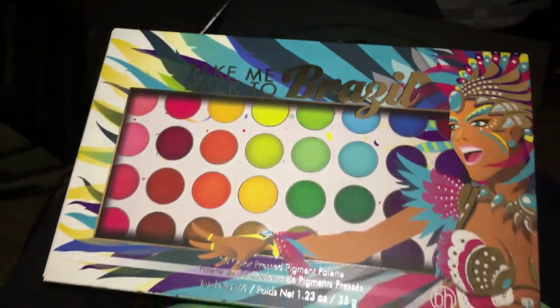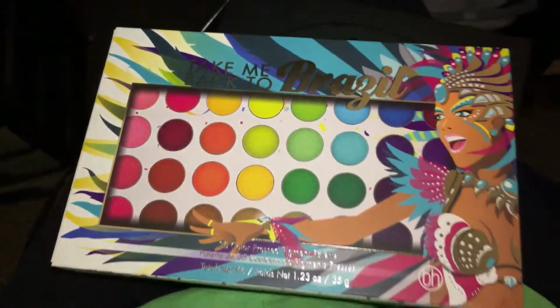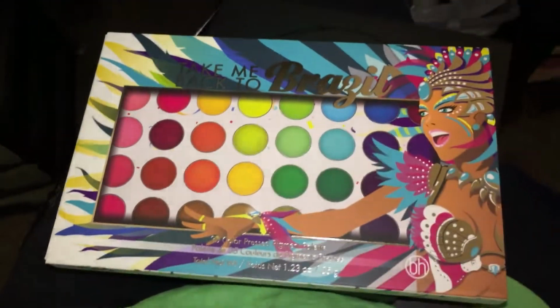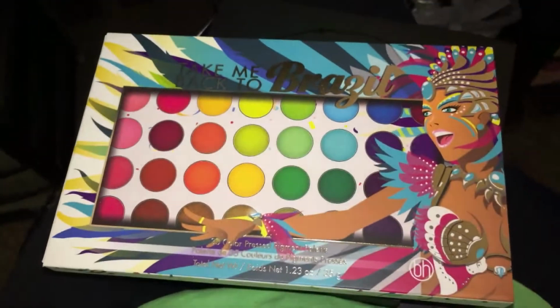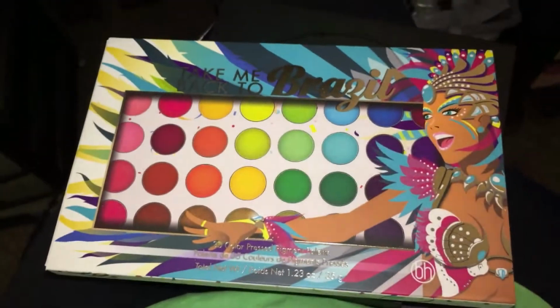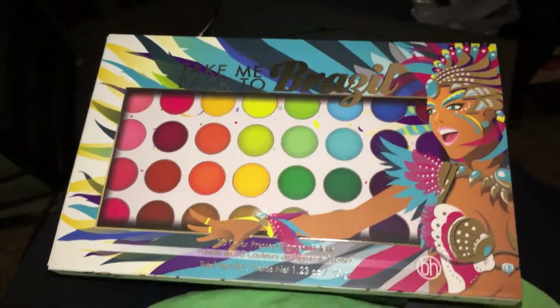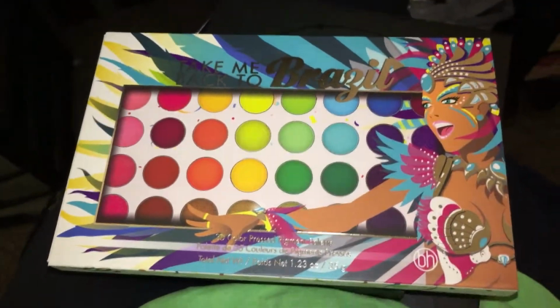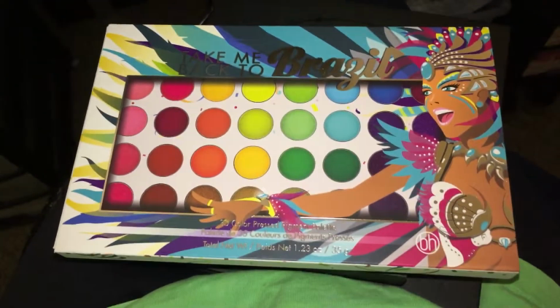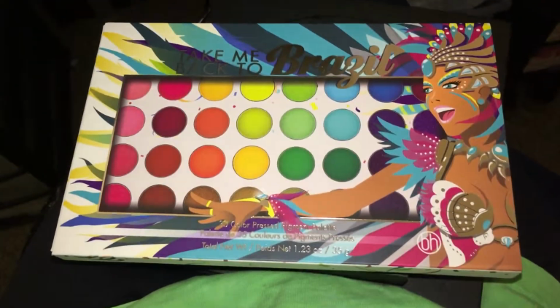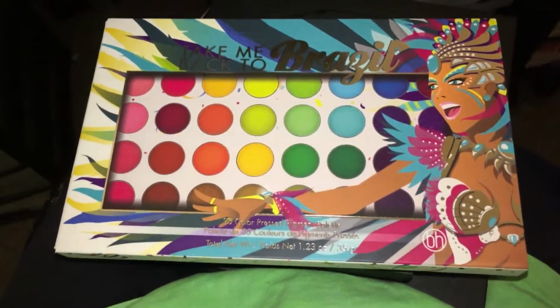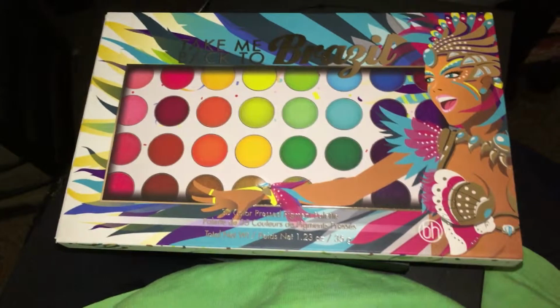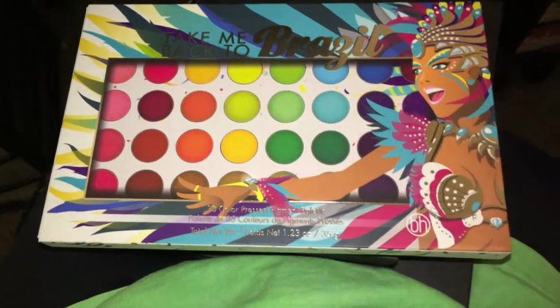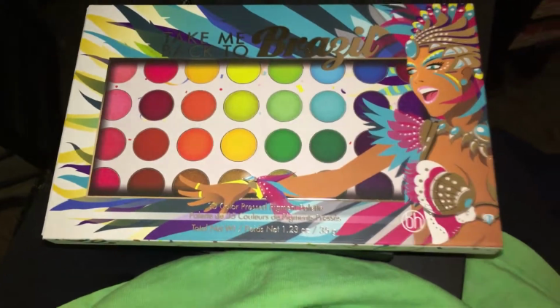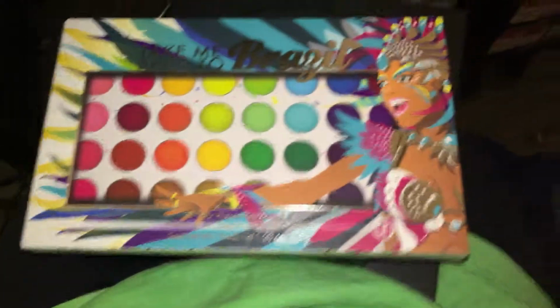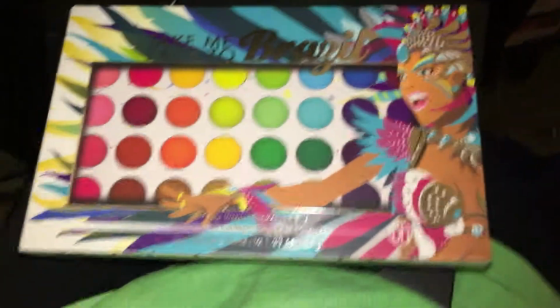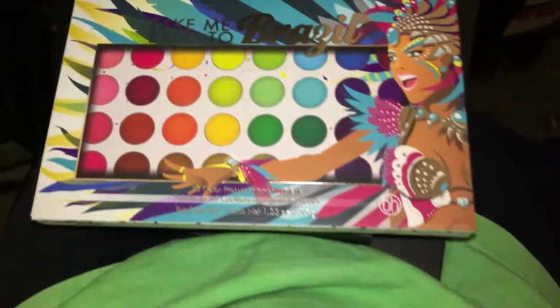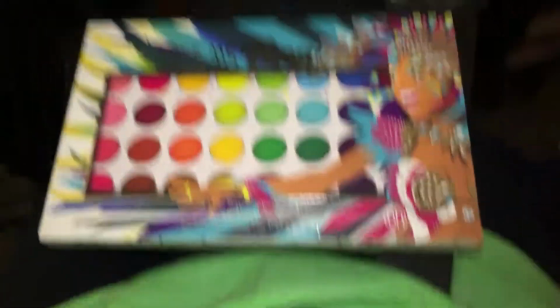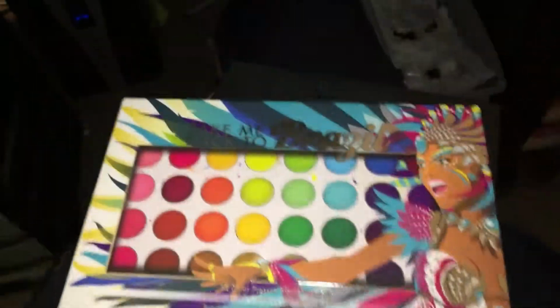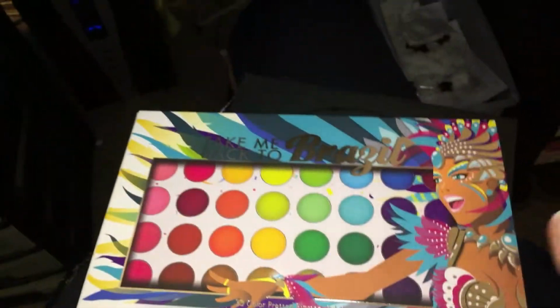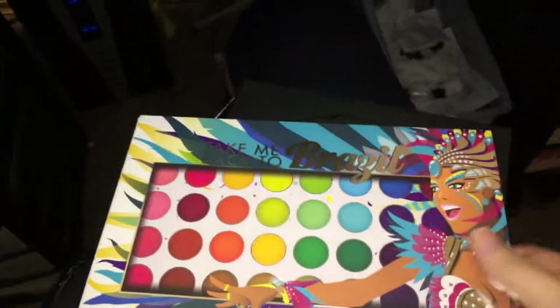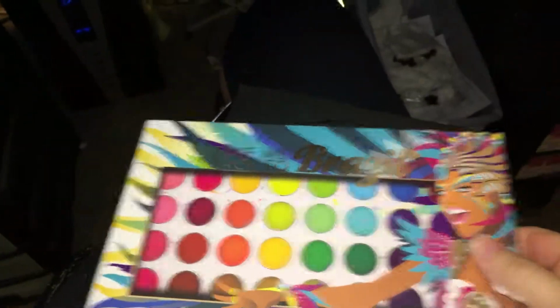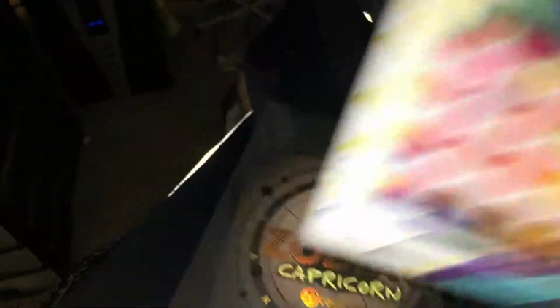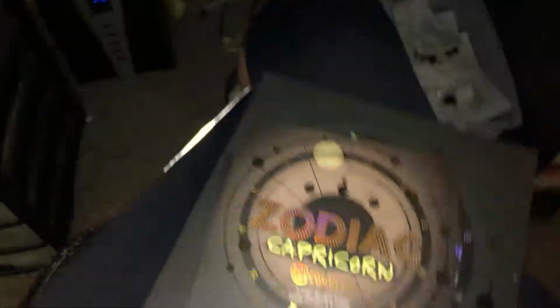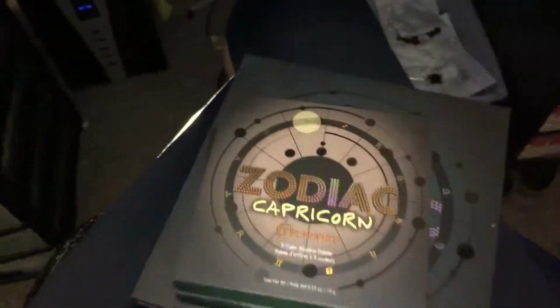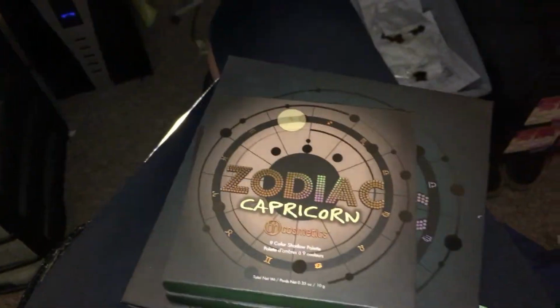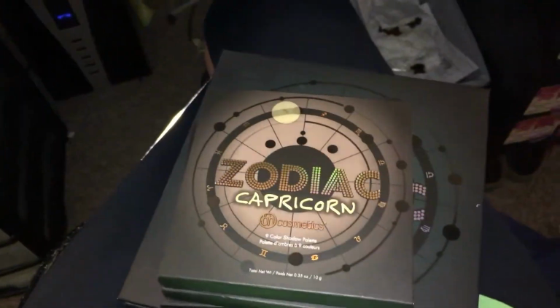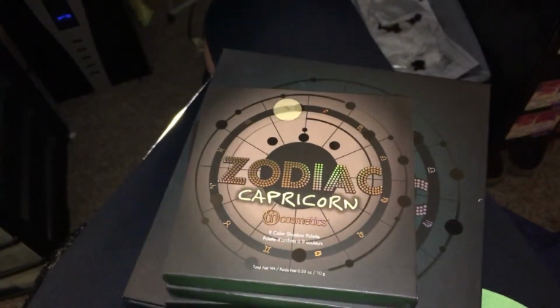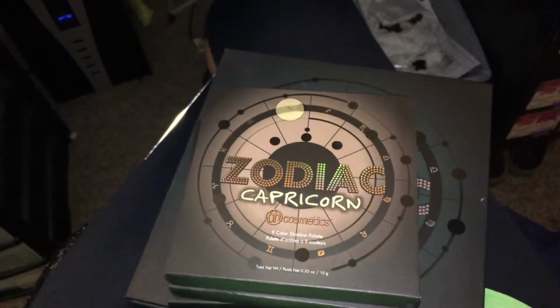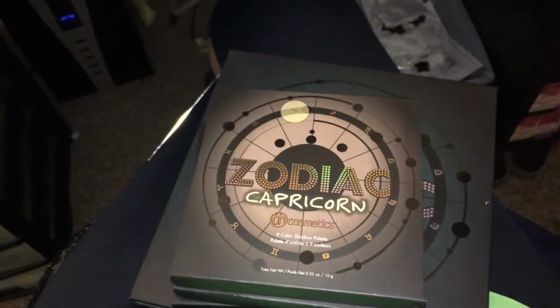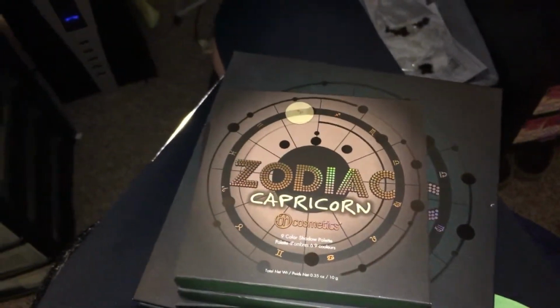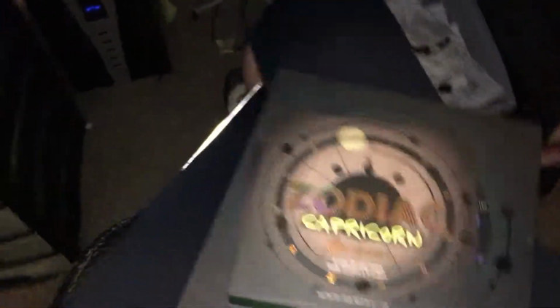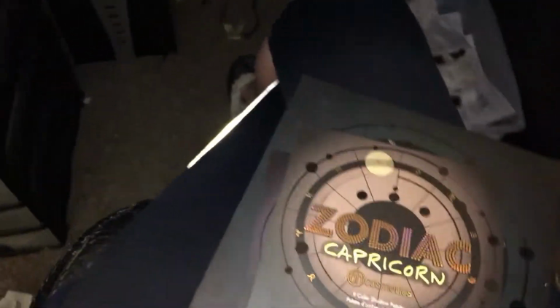I'm excited — I get to go swatch and play with these!